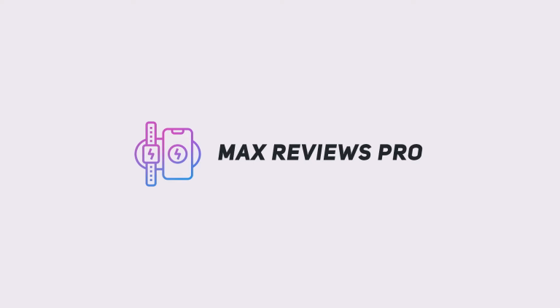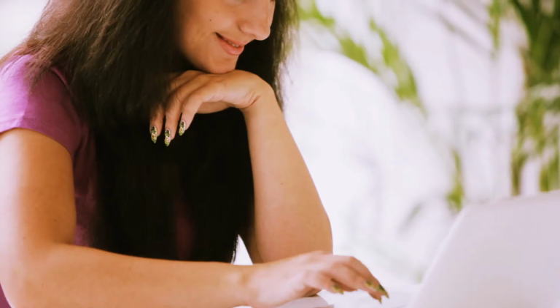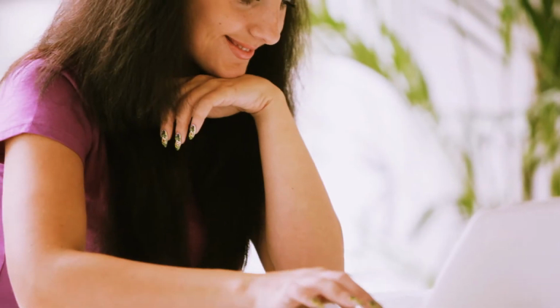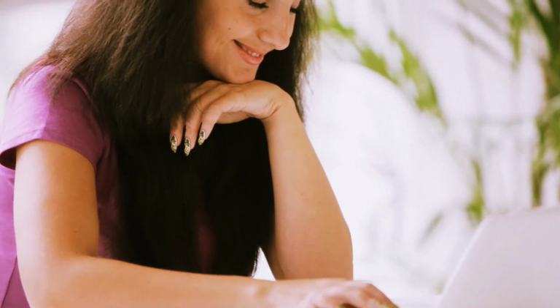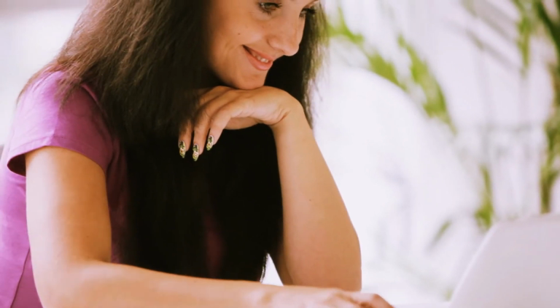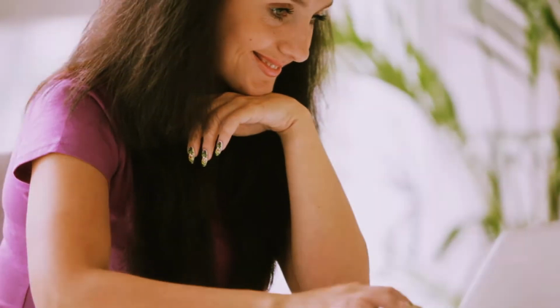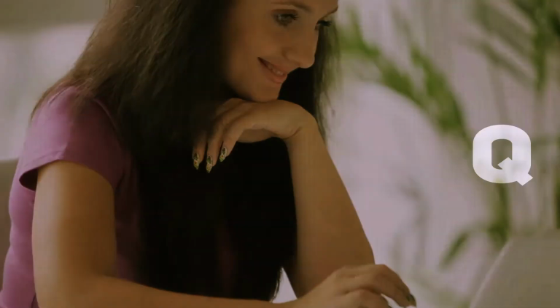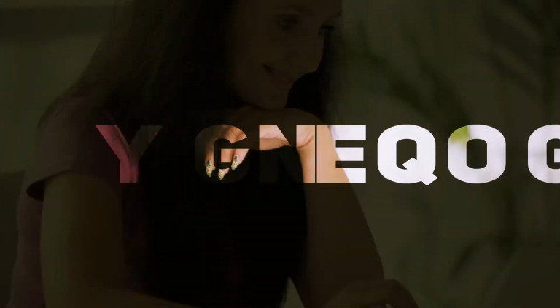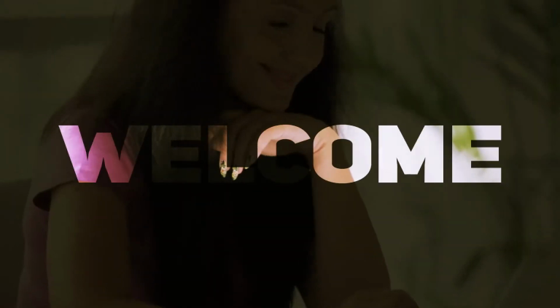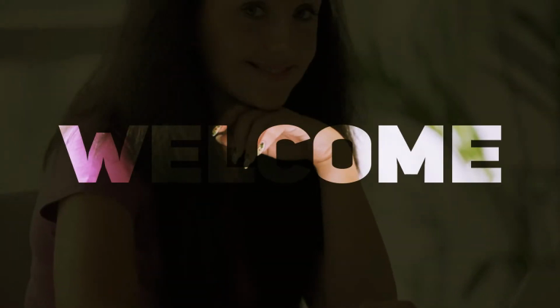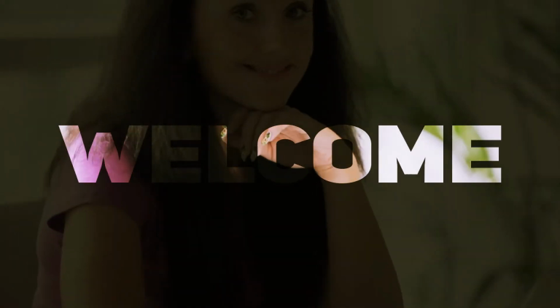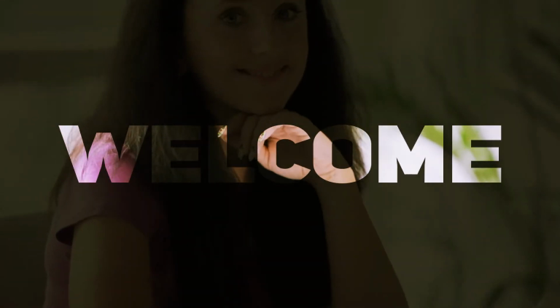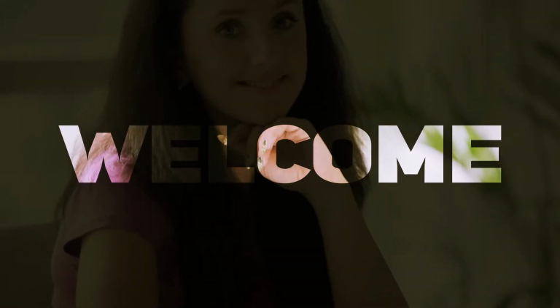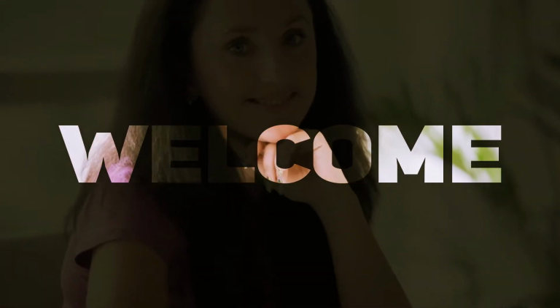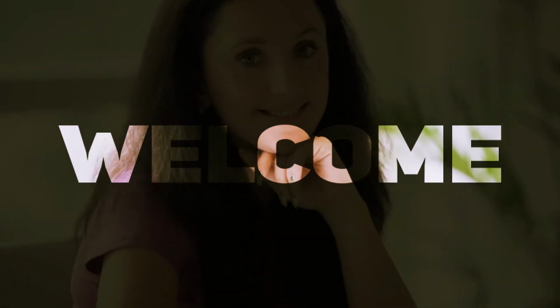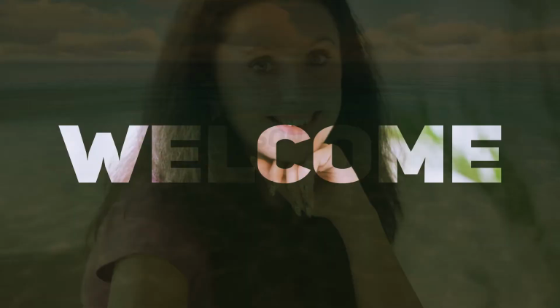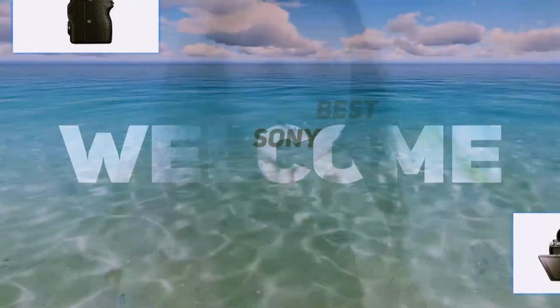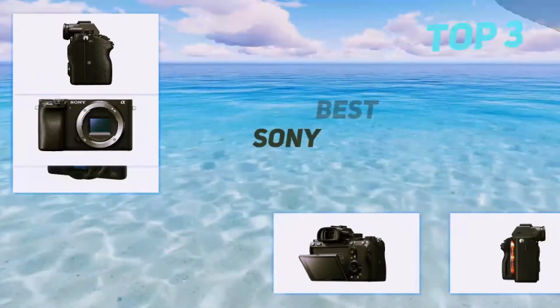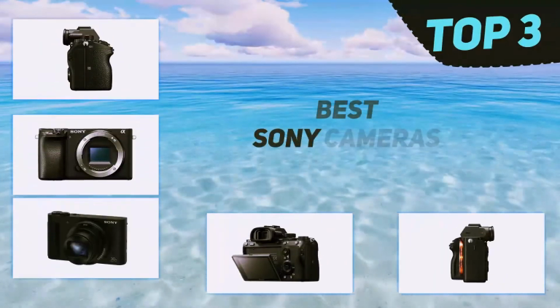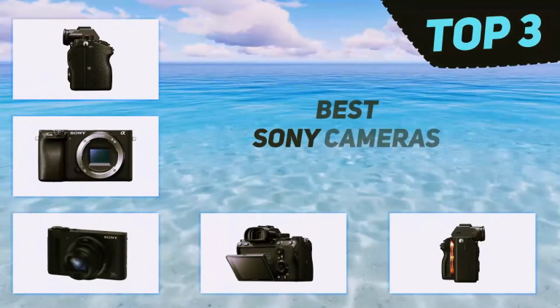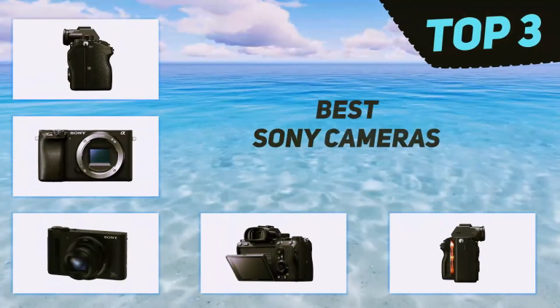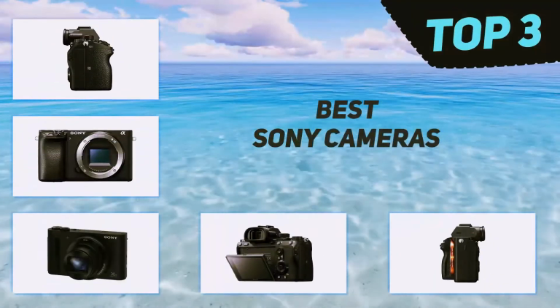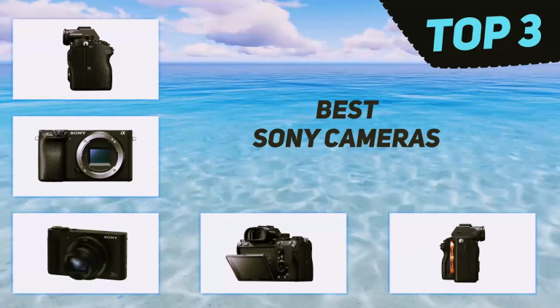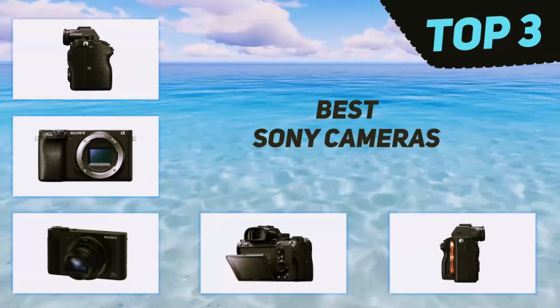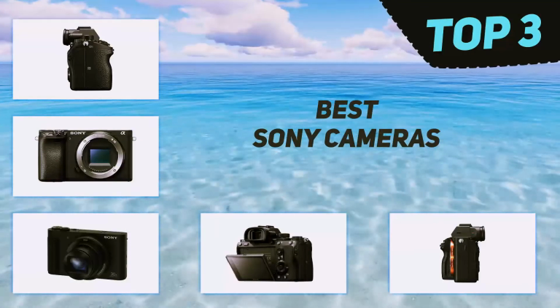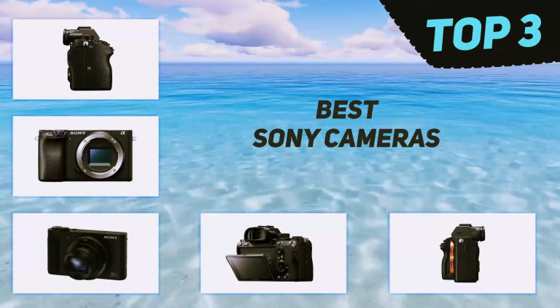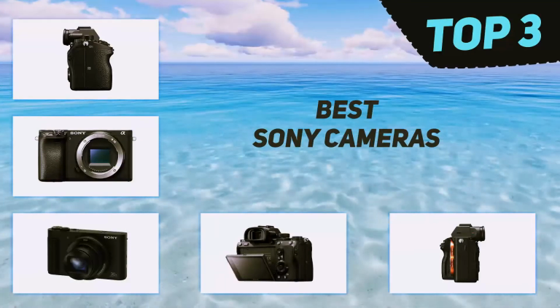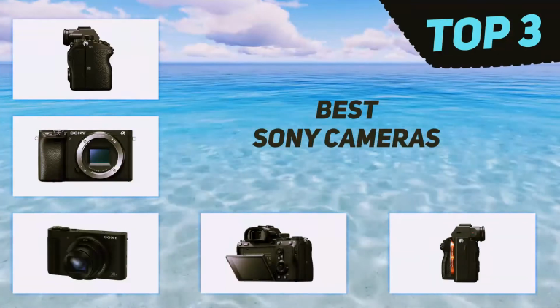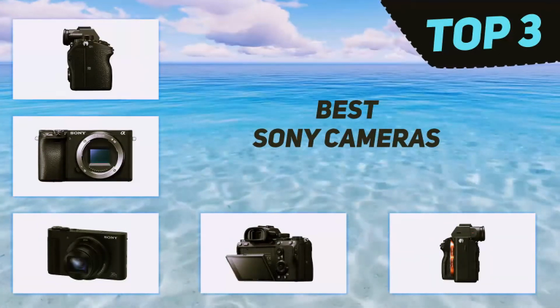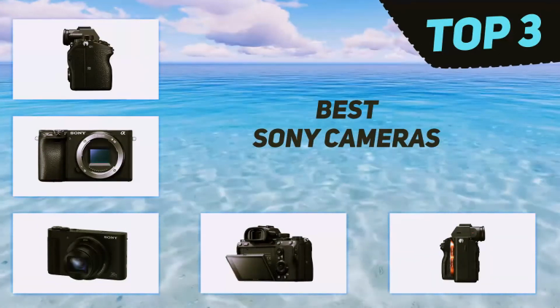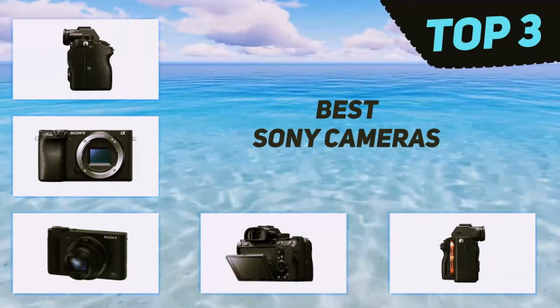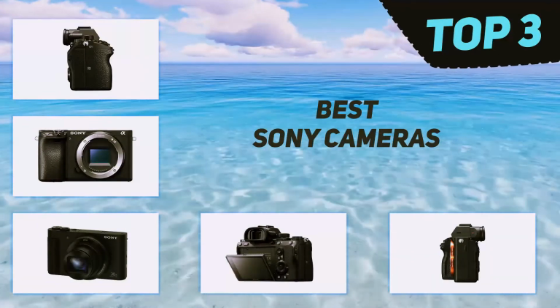Hi guys, welcome back to my channel. In today's video we're going to check out the top three best Sony cameras.